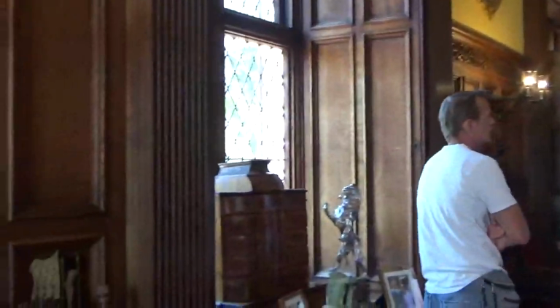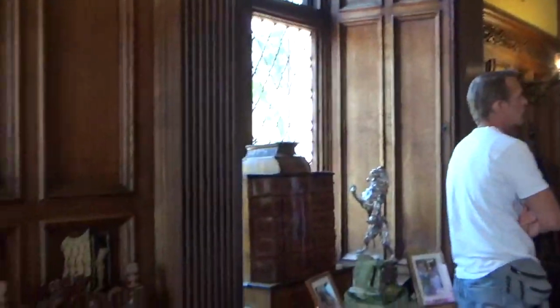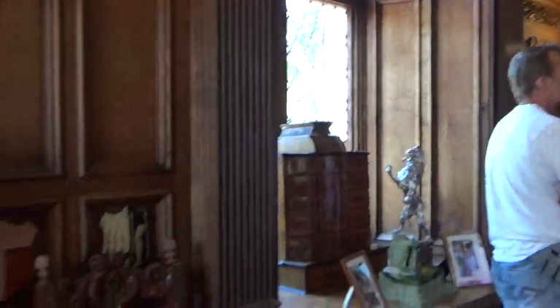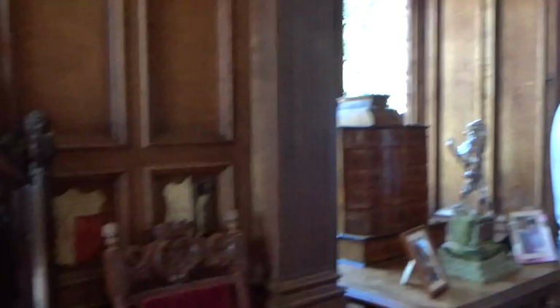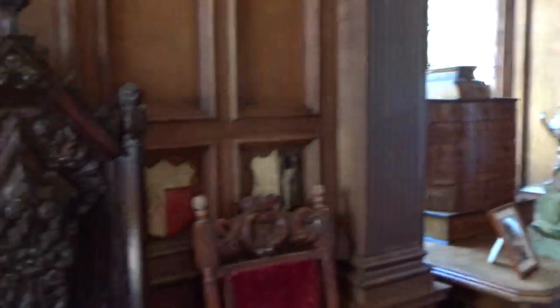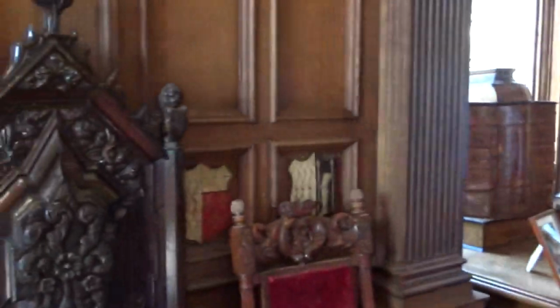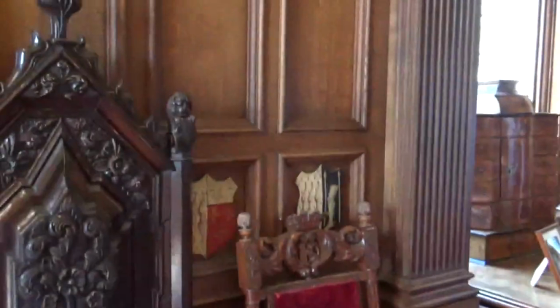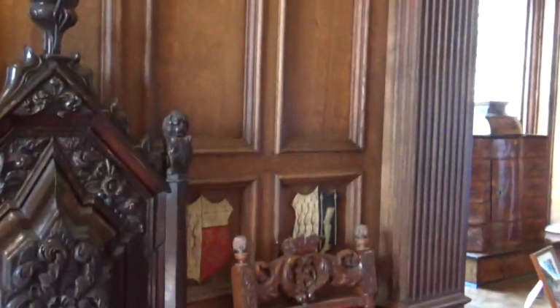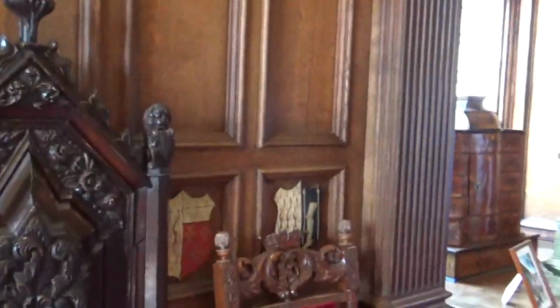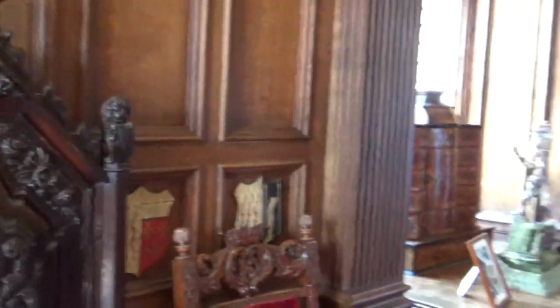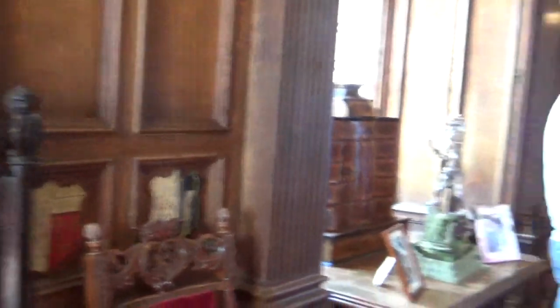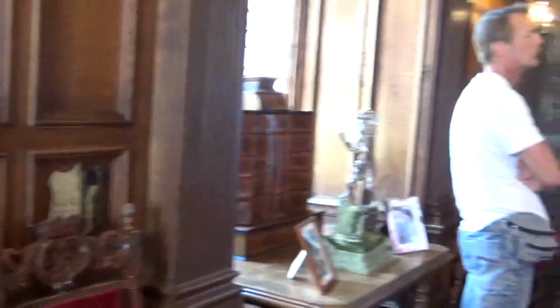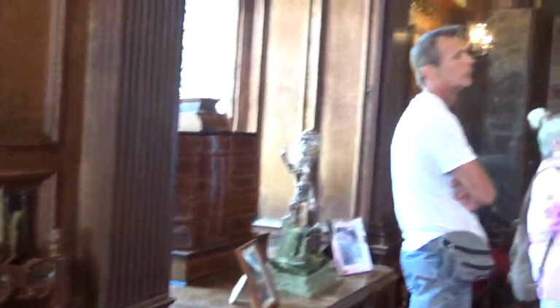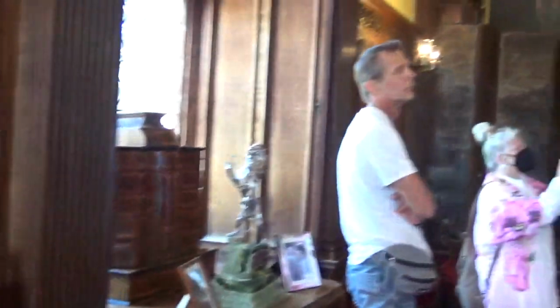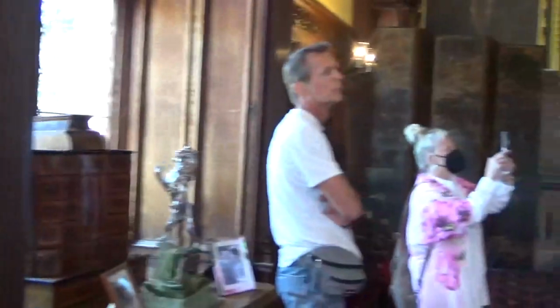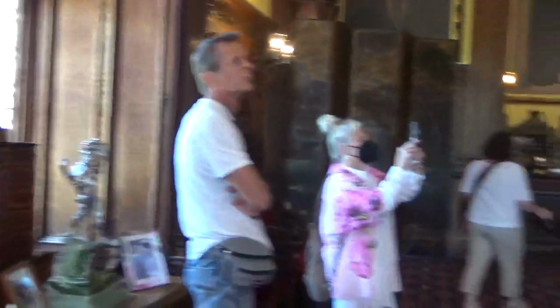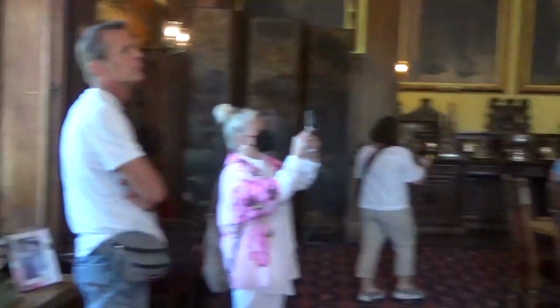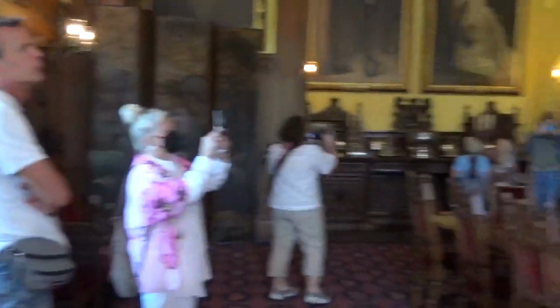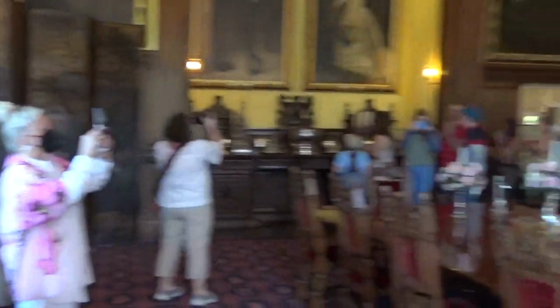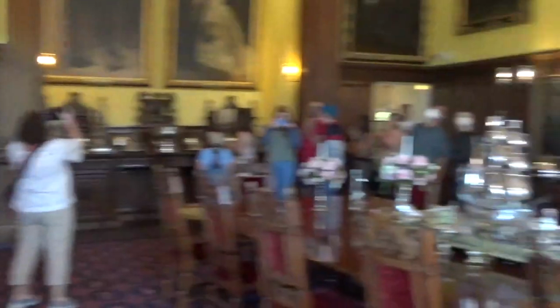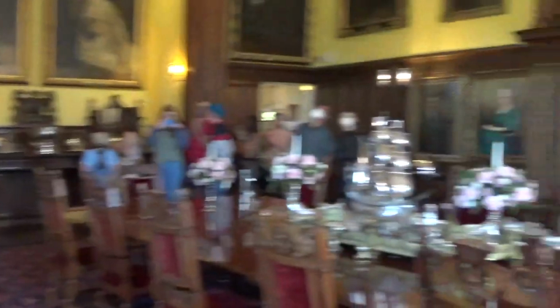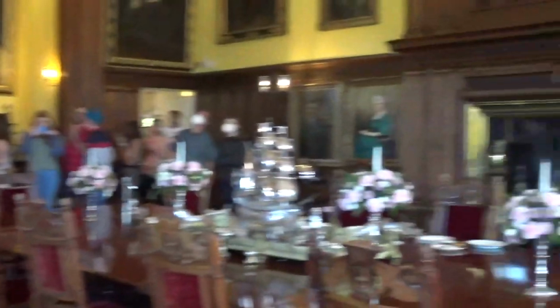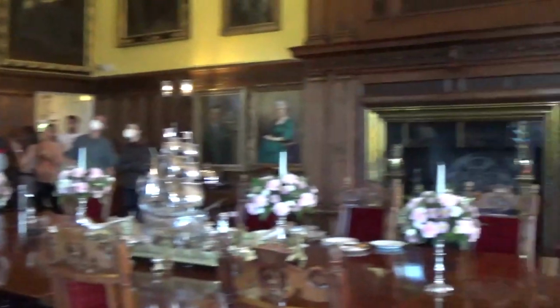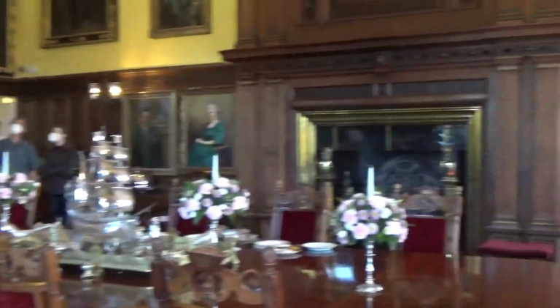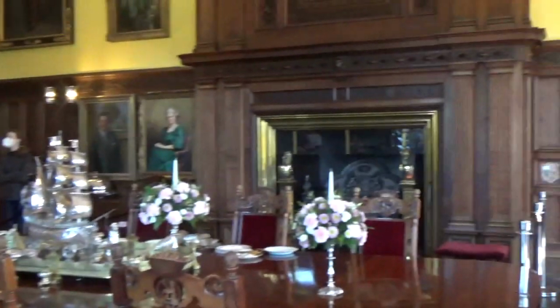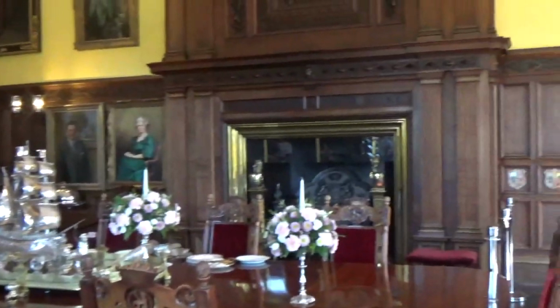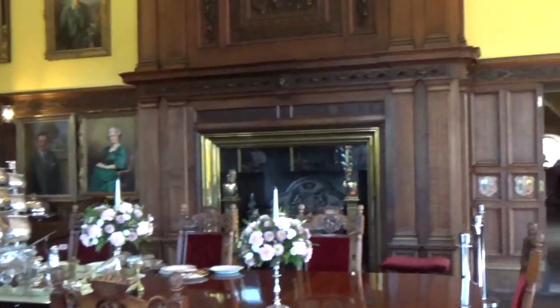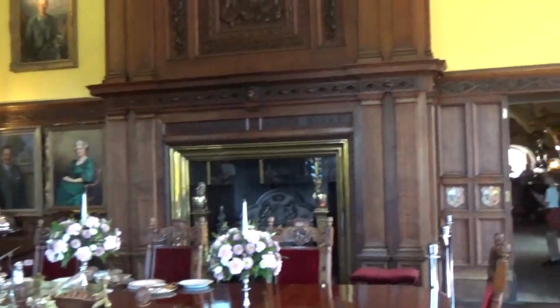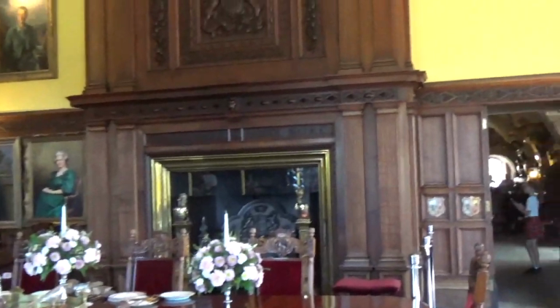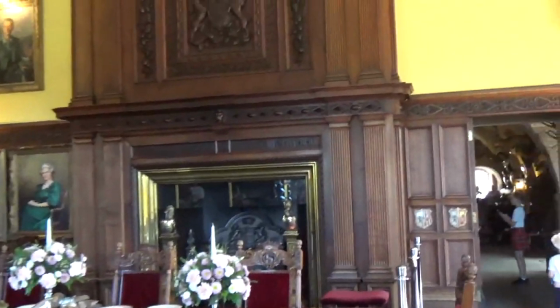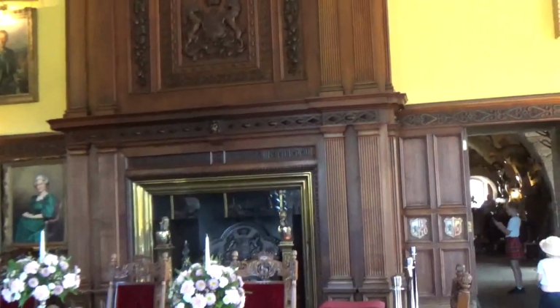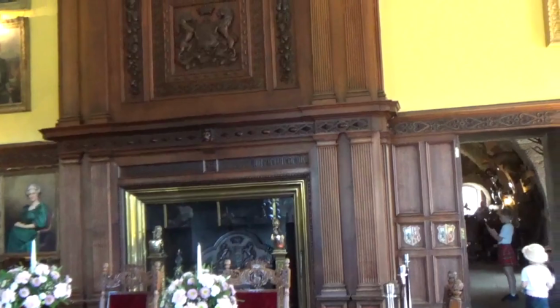I just realized this is mom's first grand home. She's gonna flip.